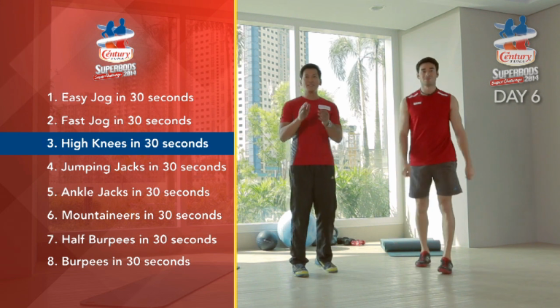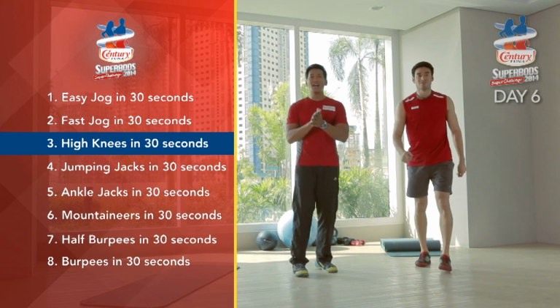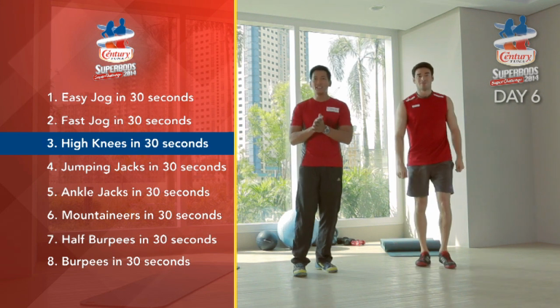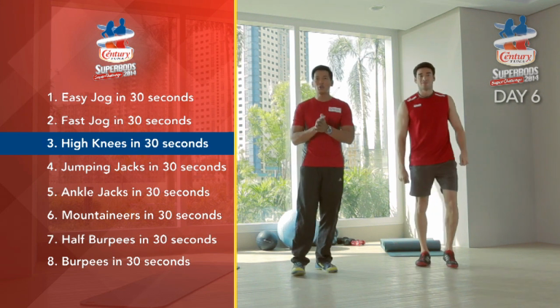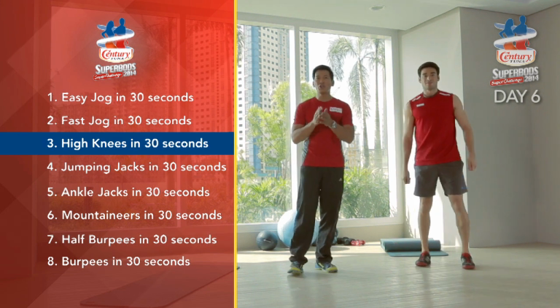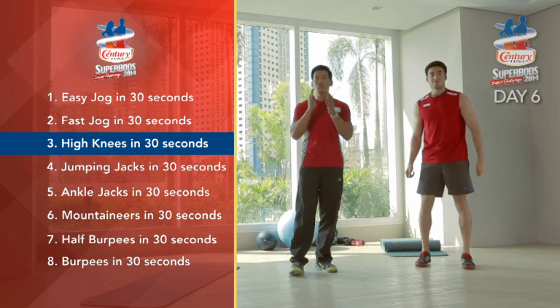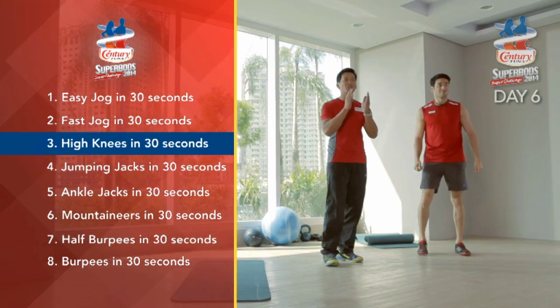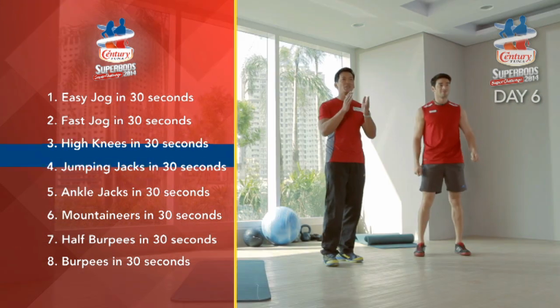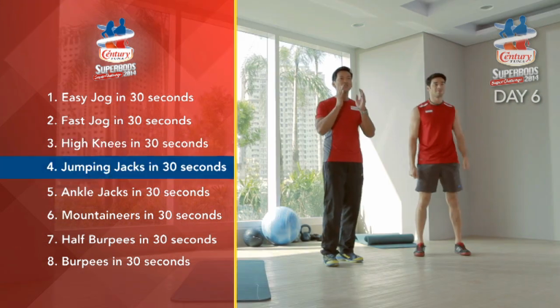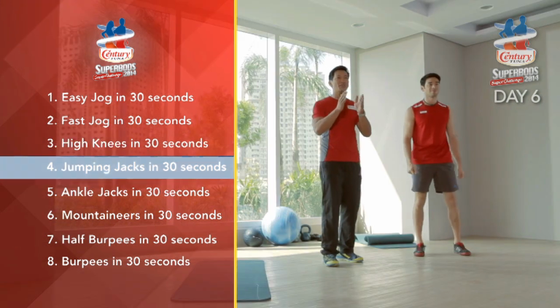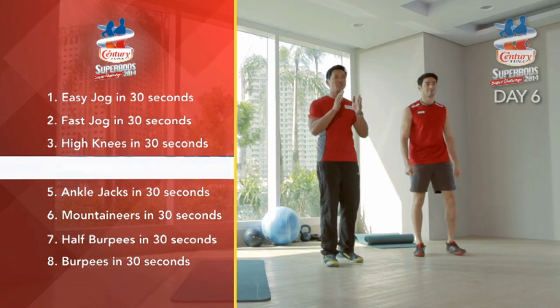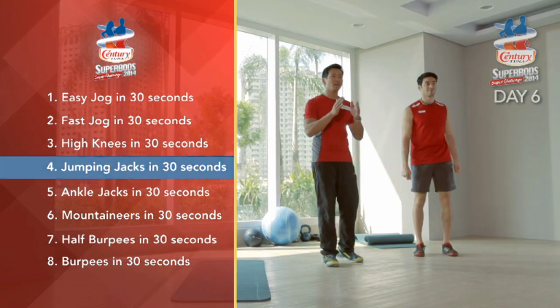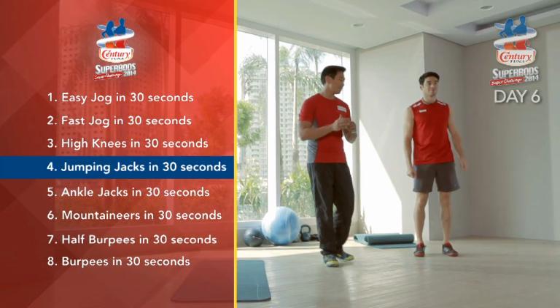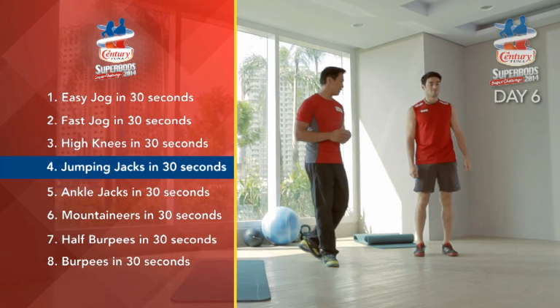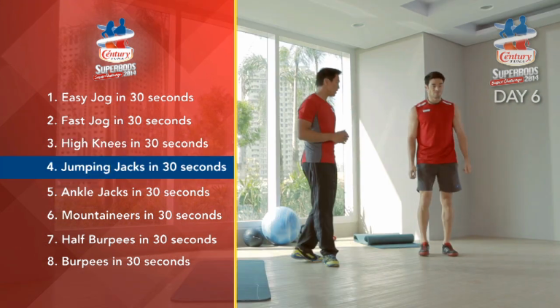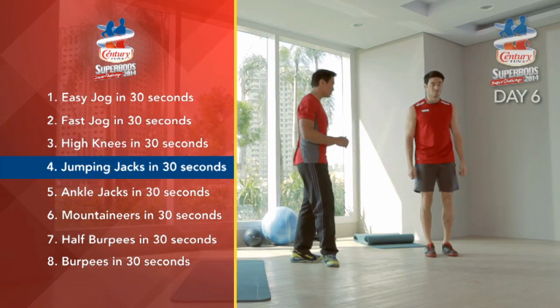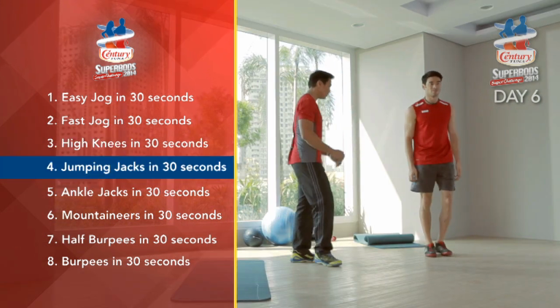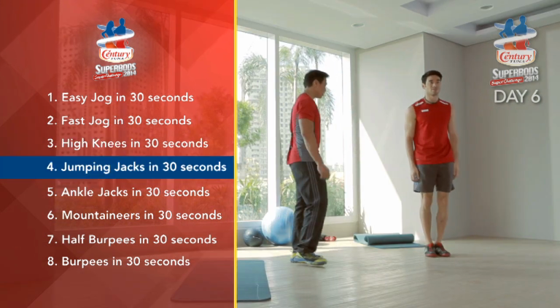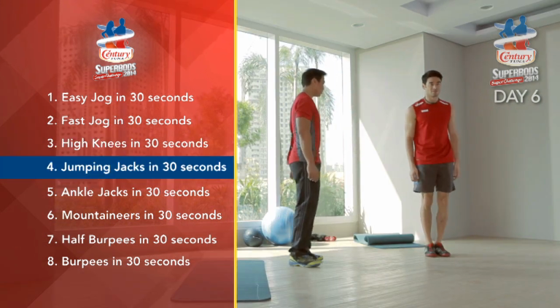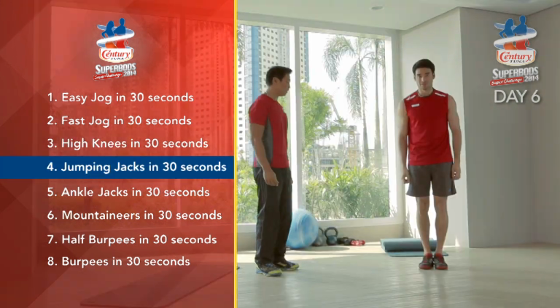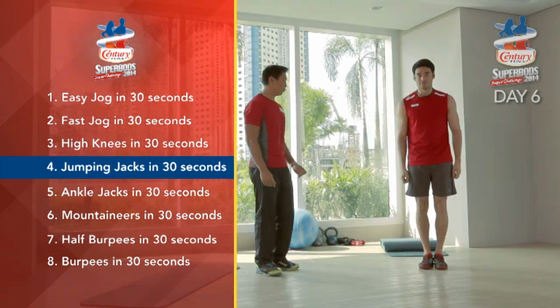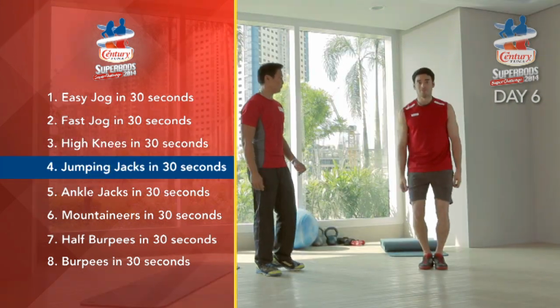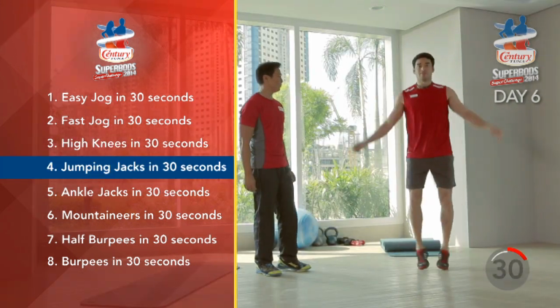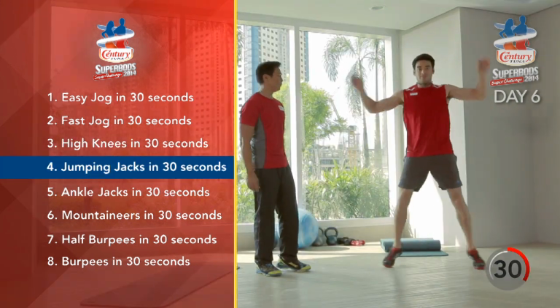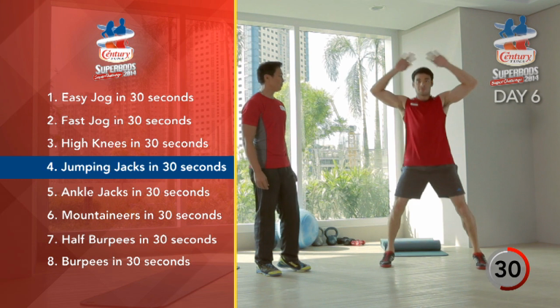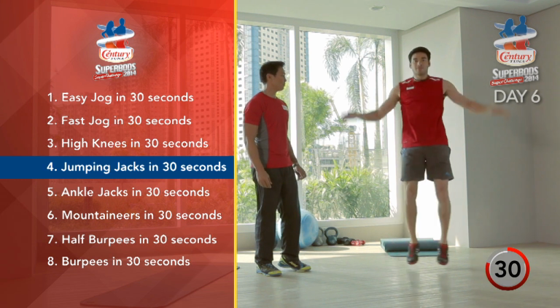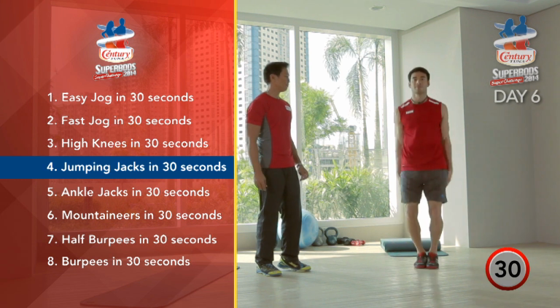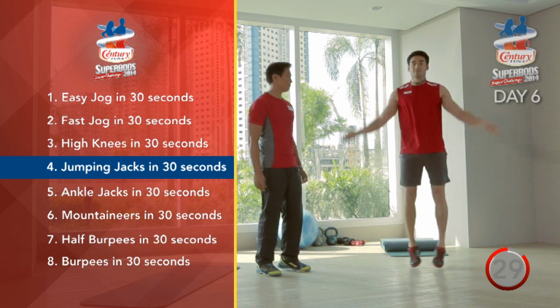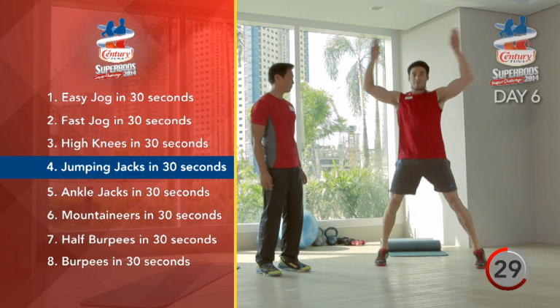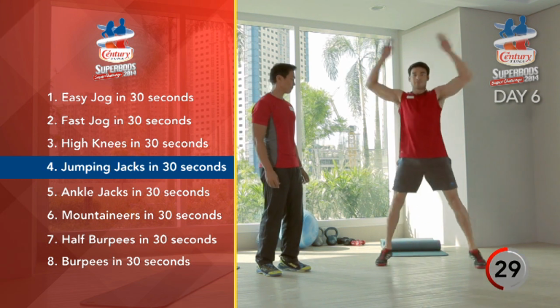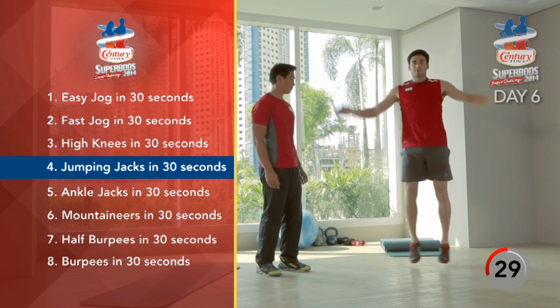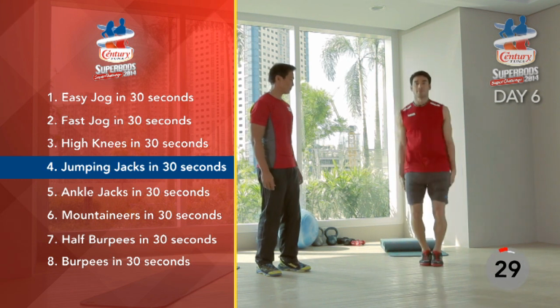After the high knees, we're going to go straight to jumping jacks — 30 seconds.